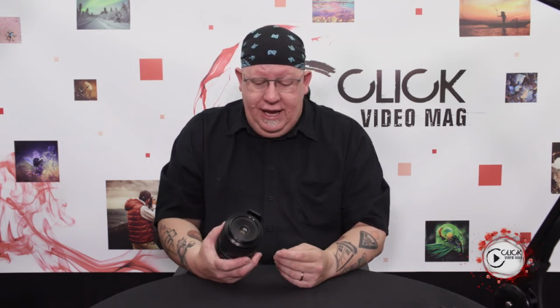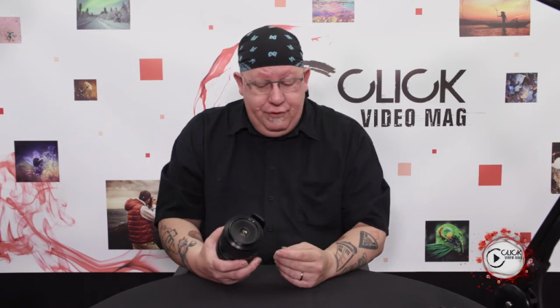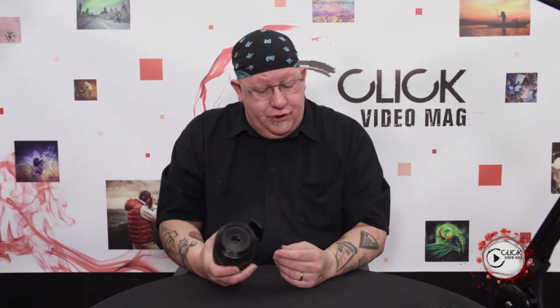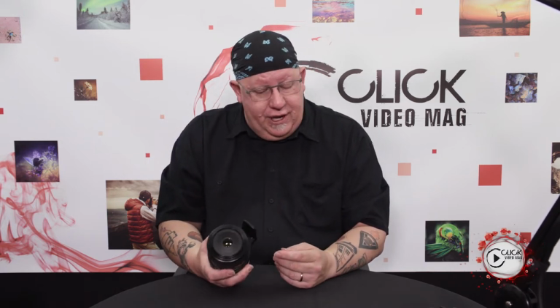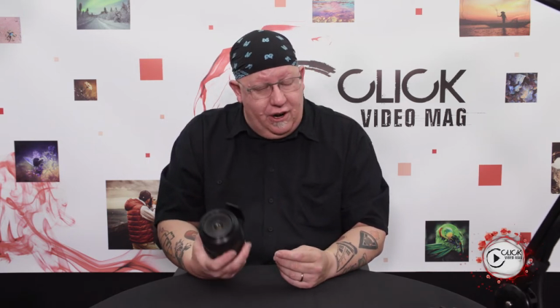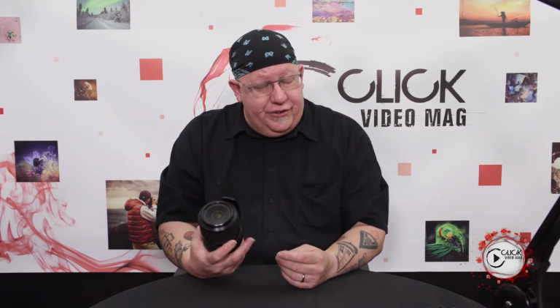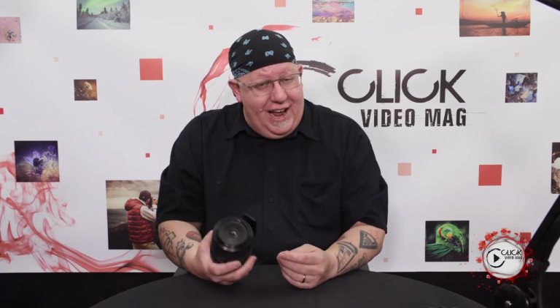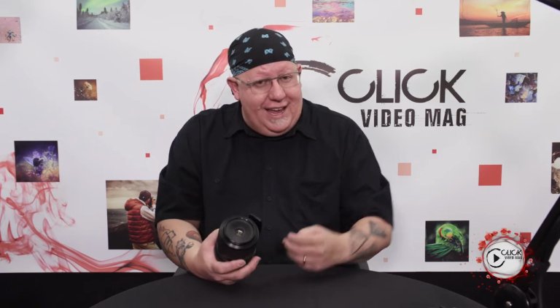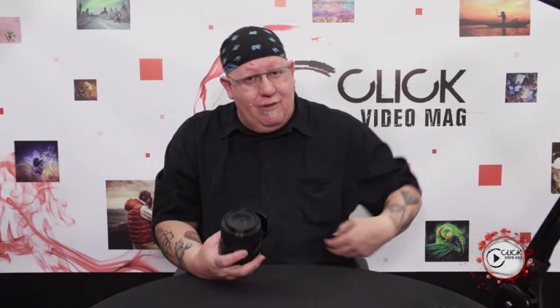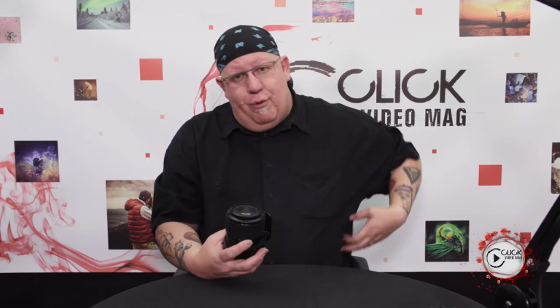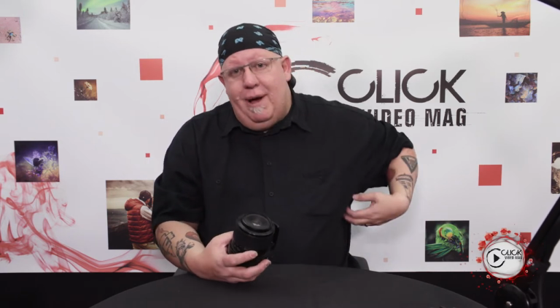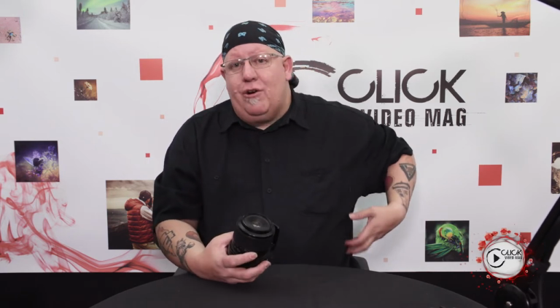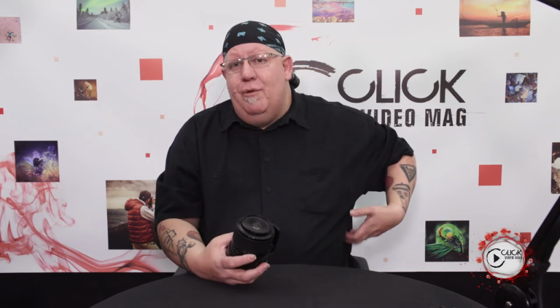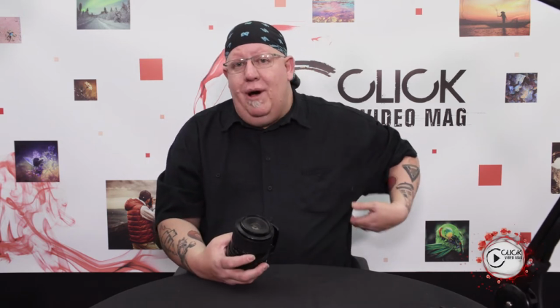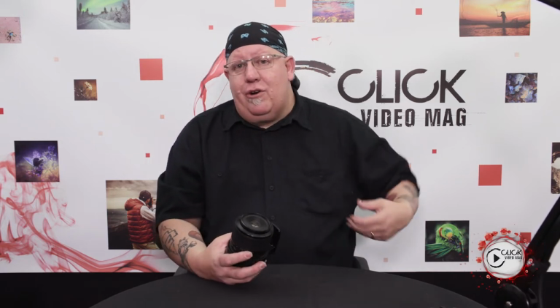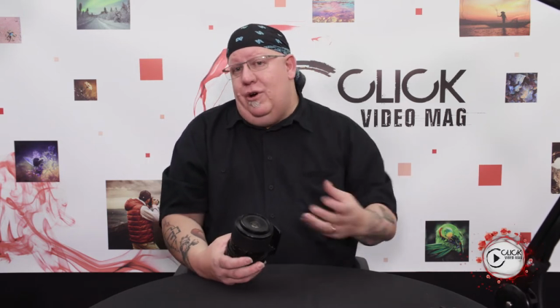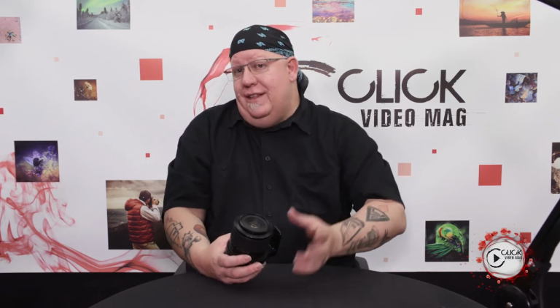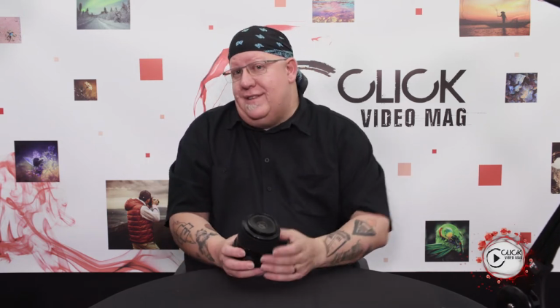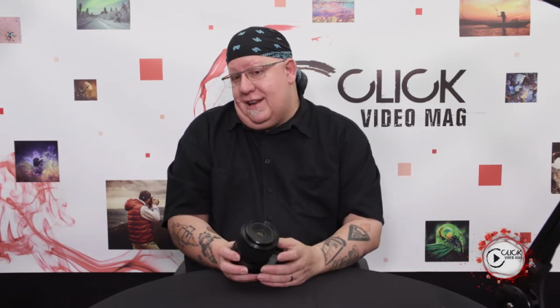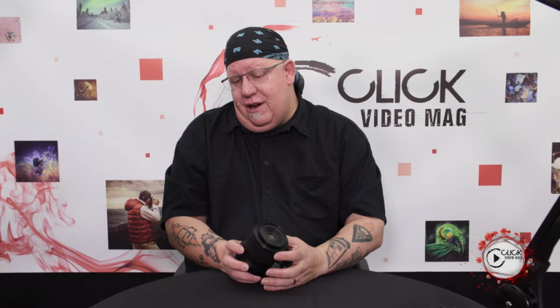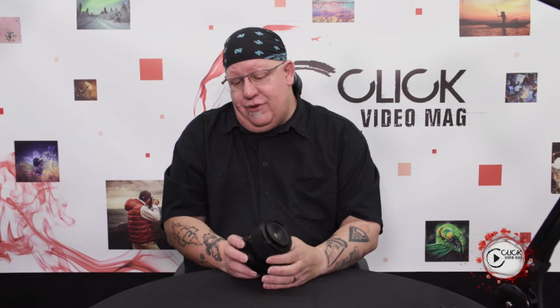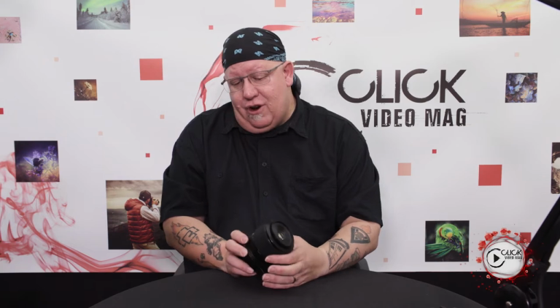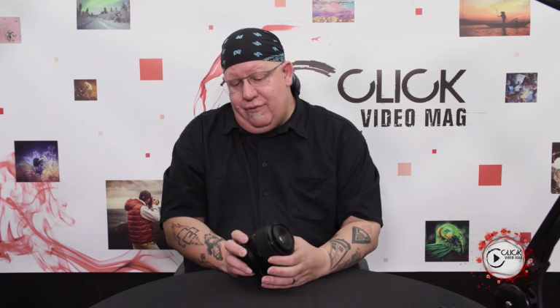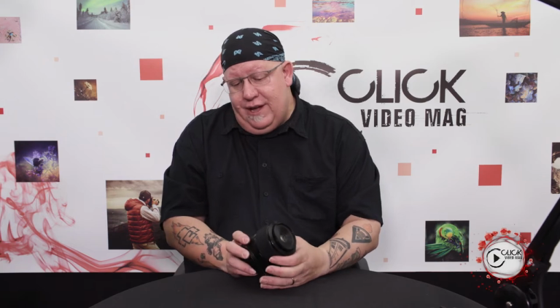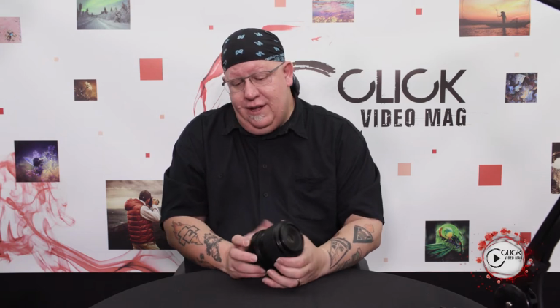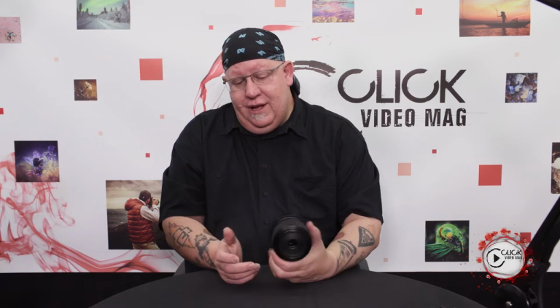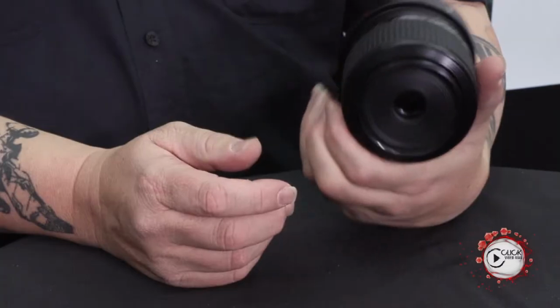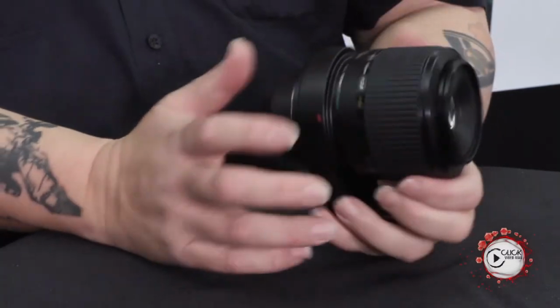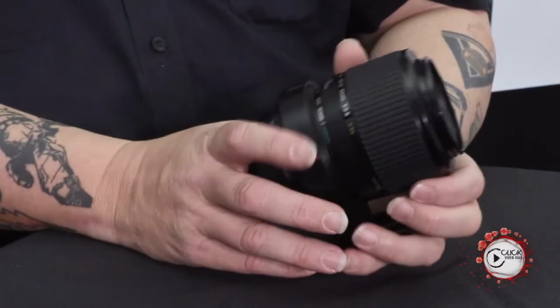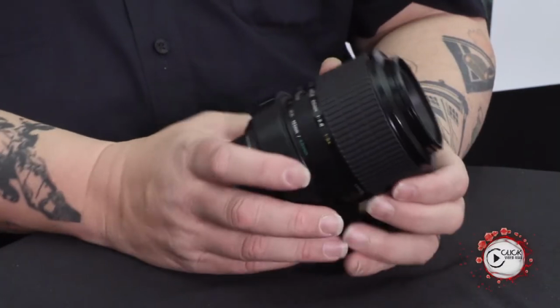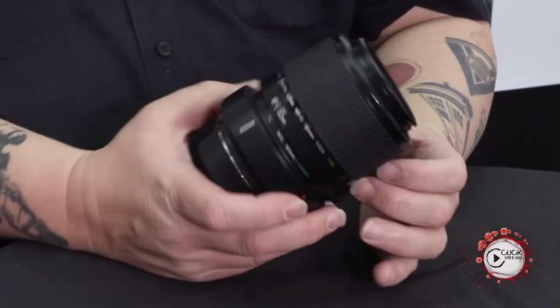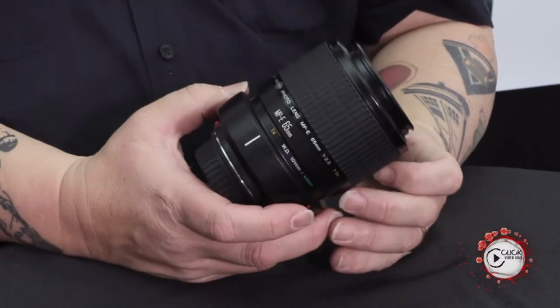If you're doing a lot of focus stacking for macro, micro, insect kind of photography, it's absolutely beautiful. This is really for the very micro kind of work.